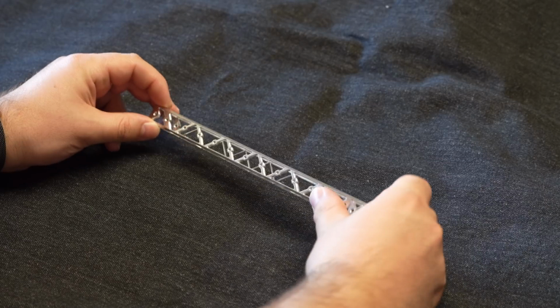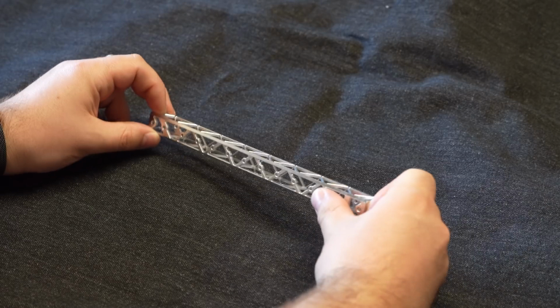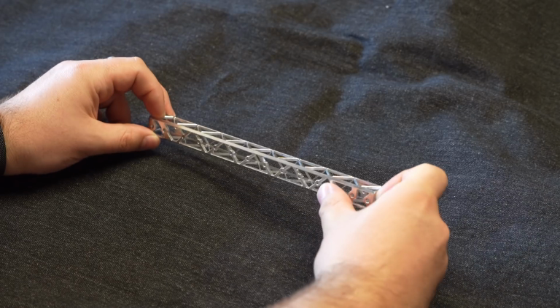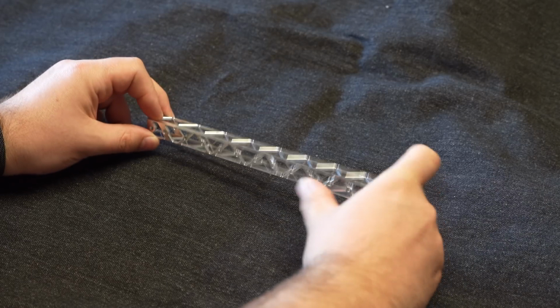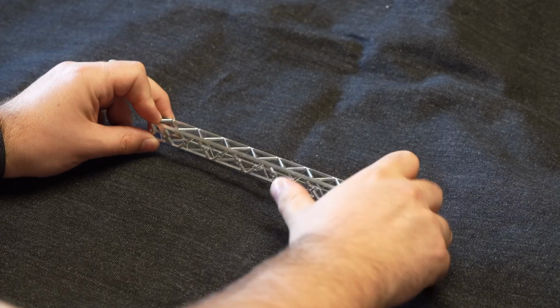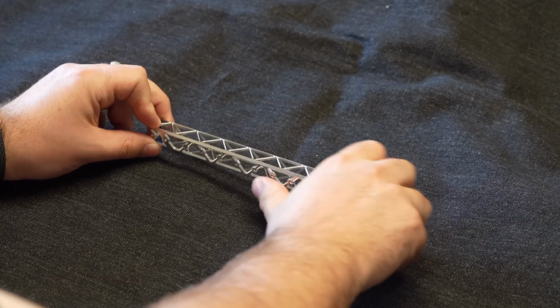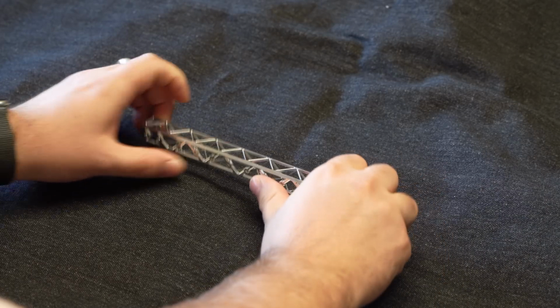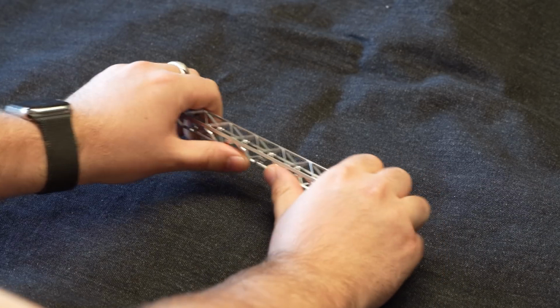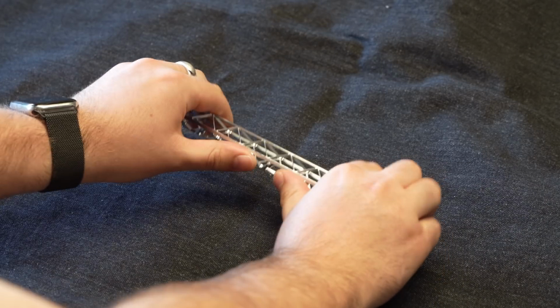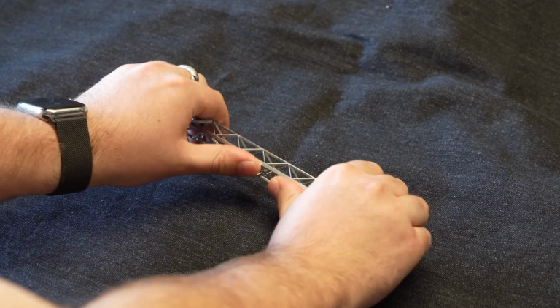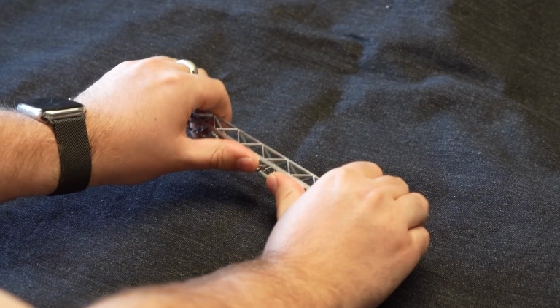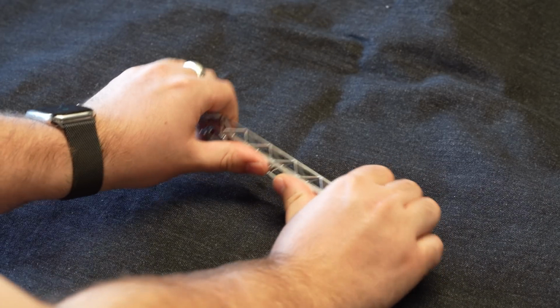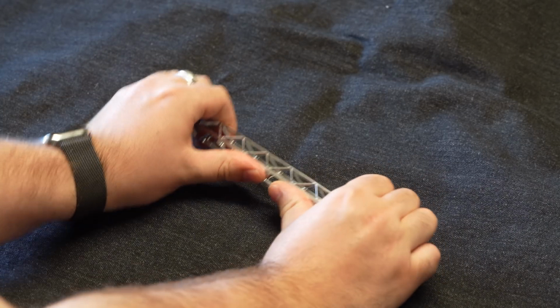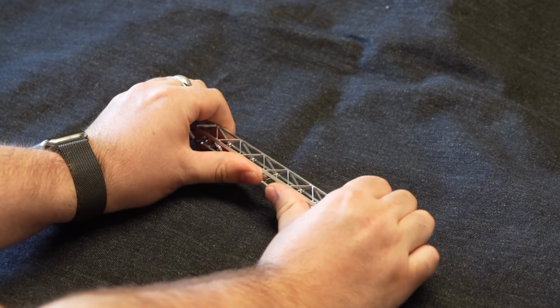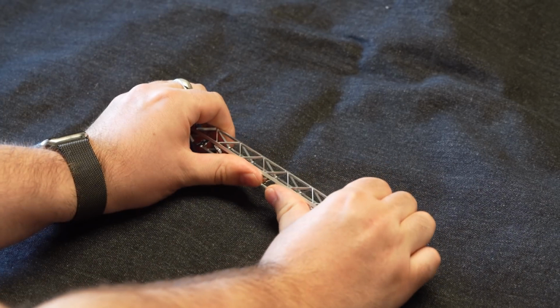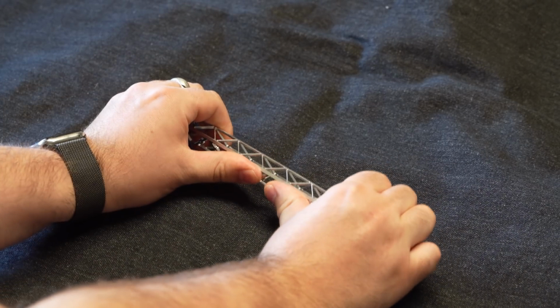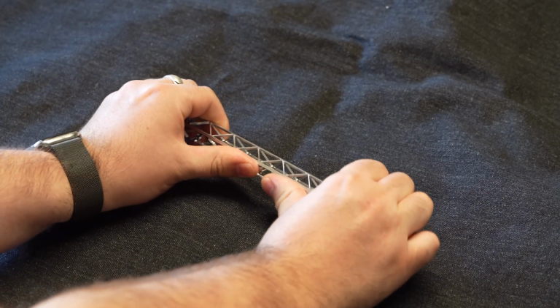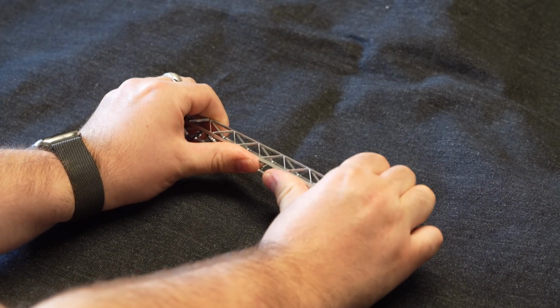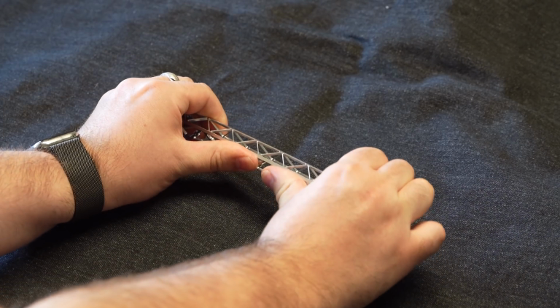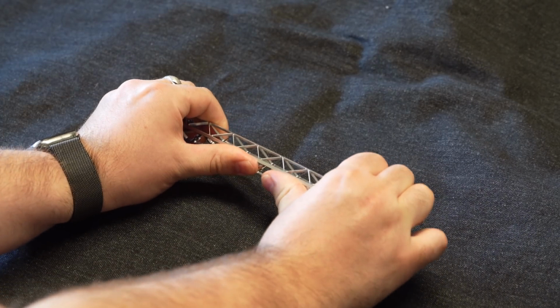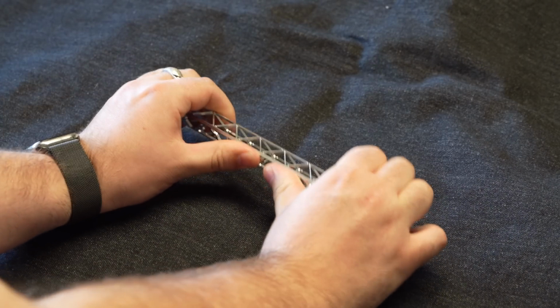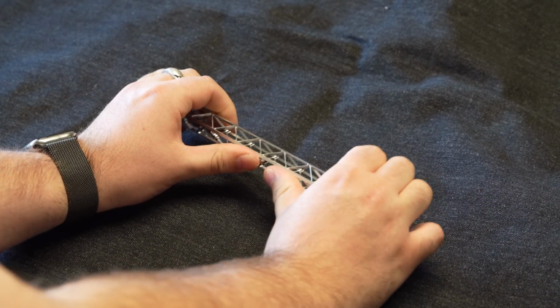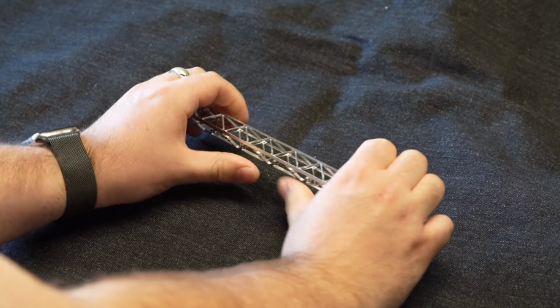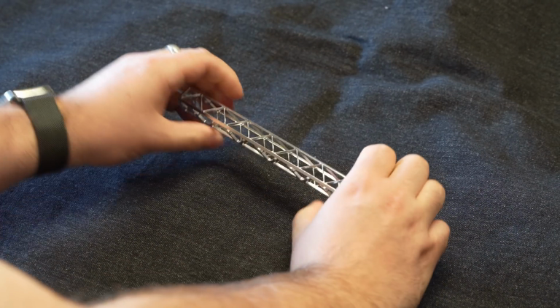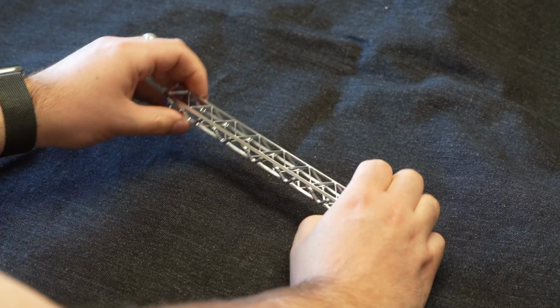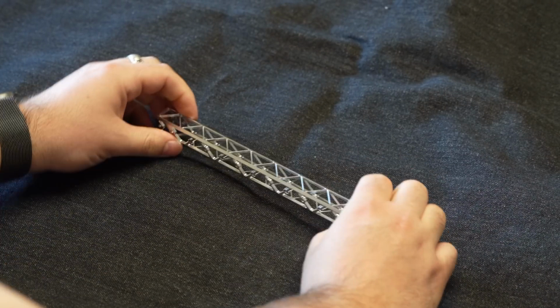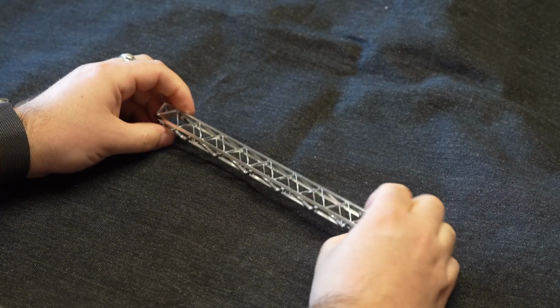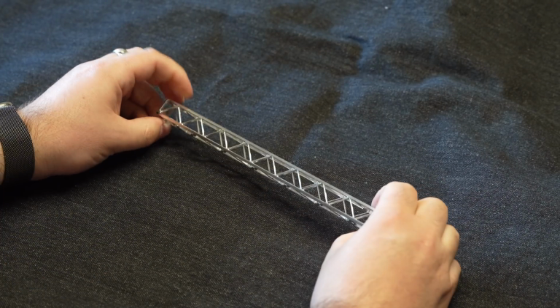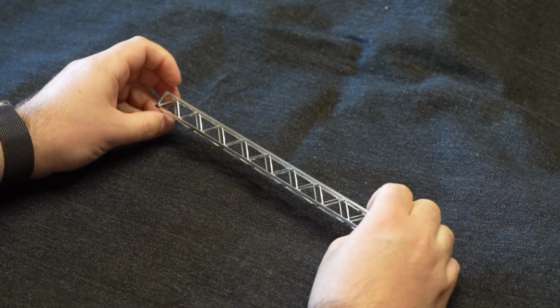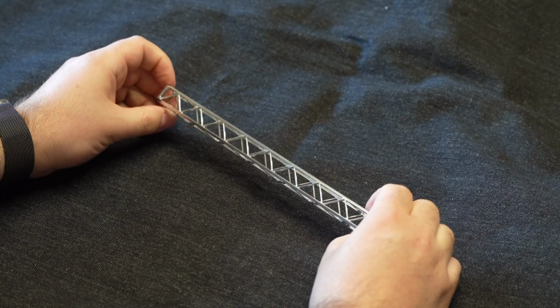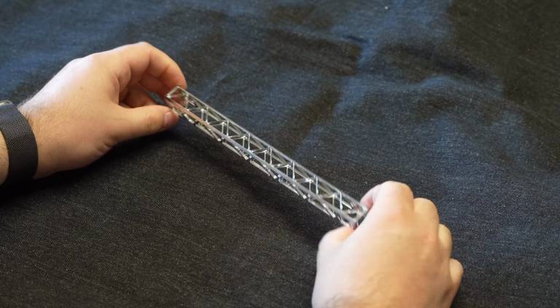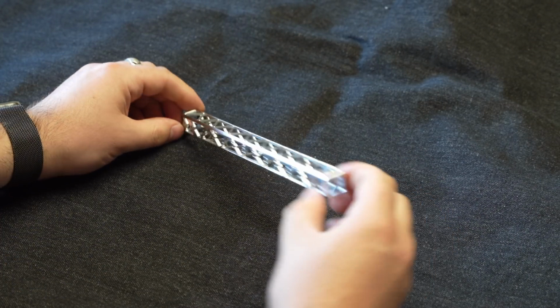The goal was to make the lightest X-beam I could while still maintaining high stiffness.